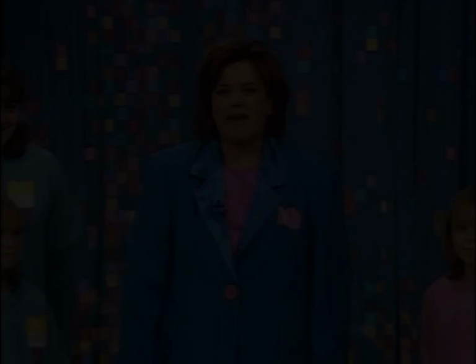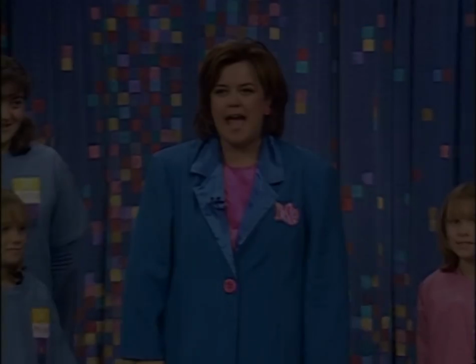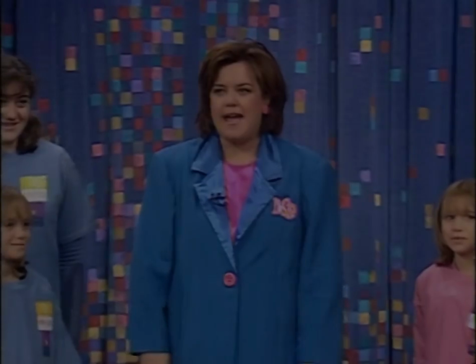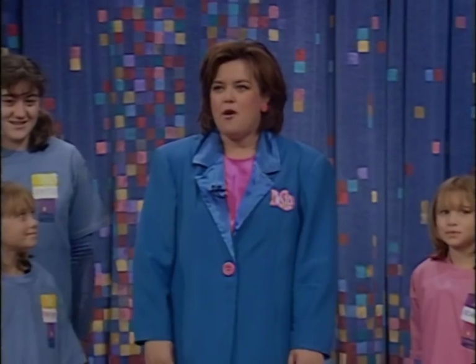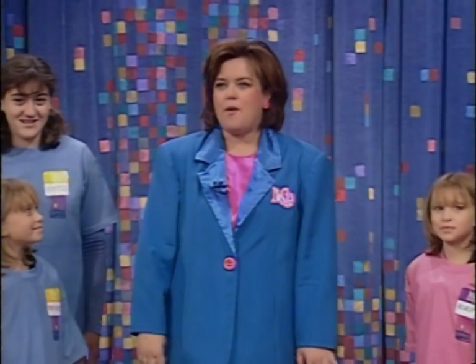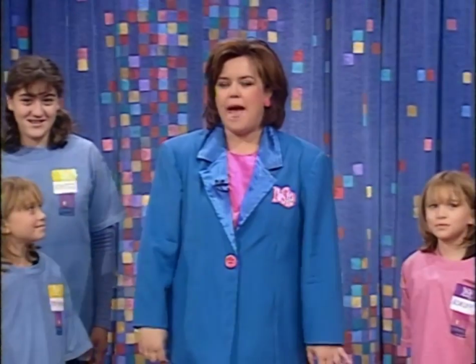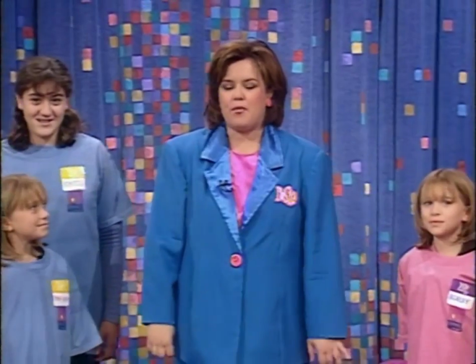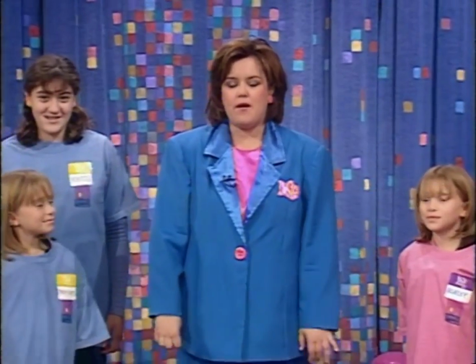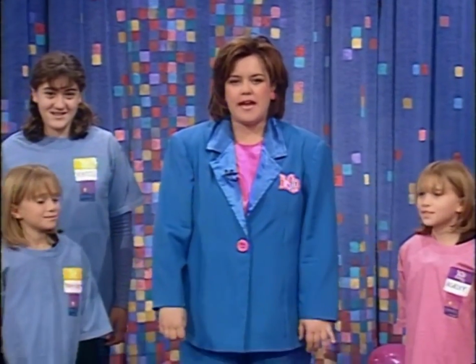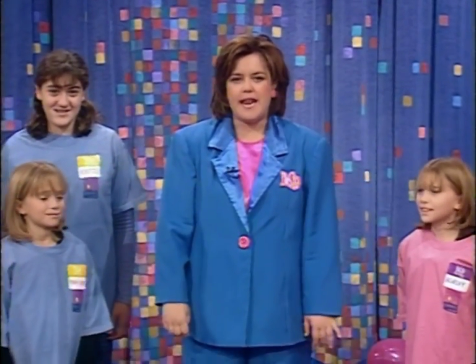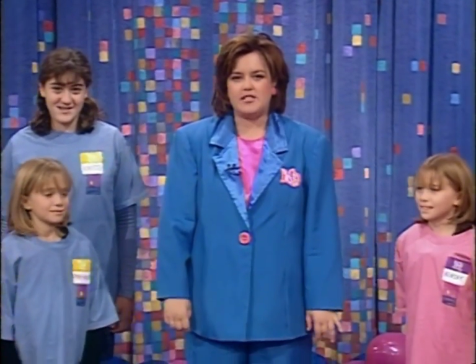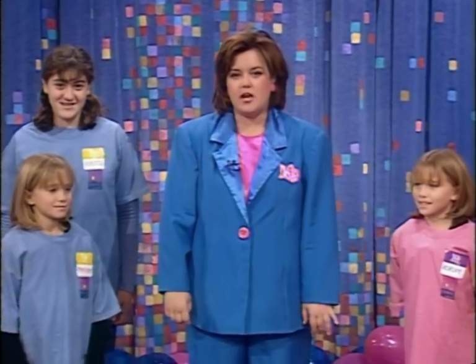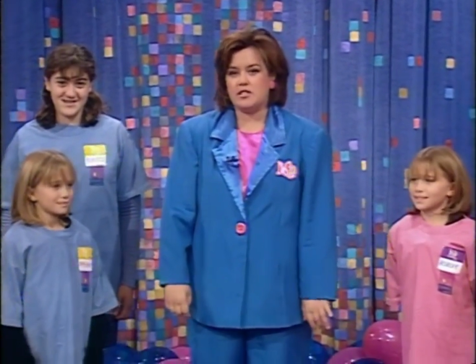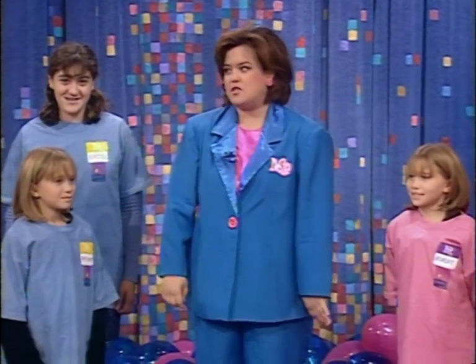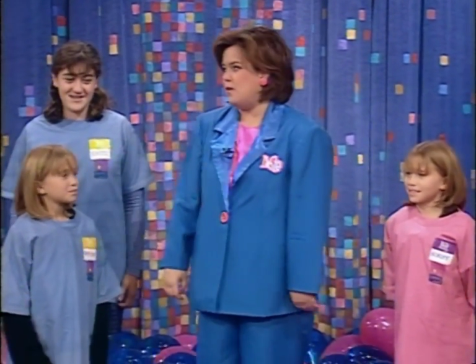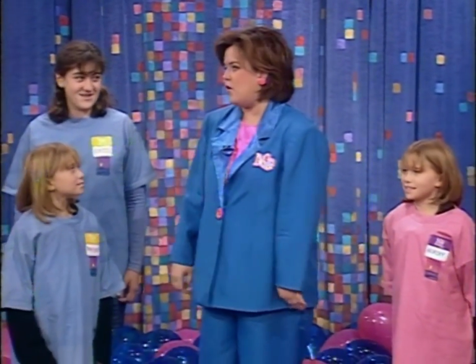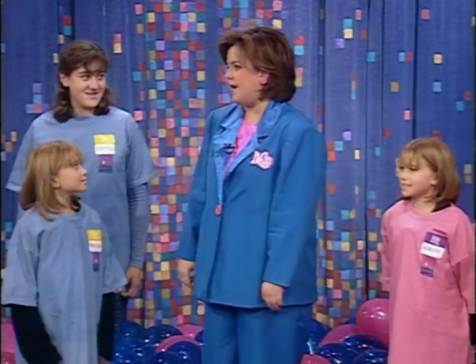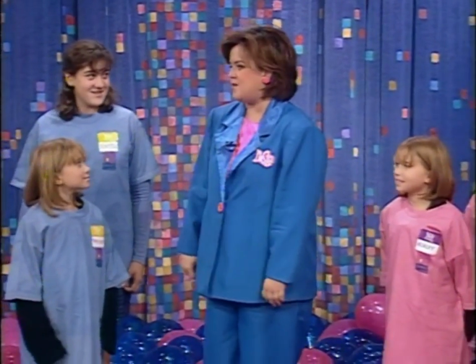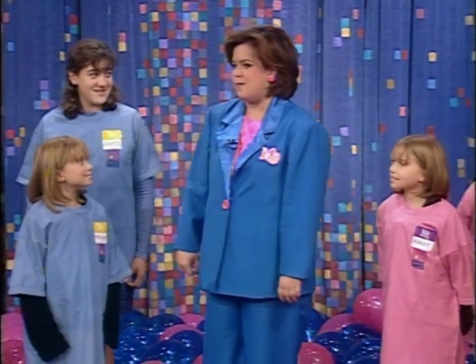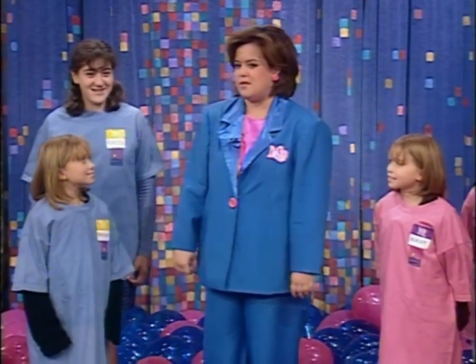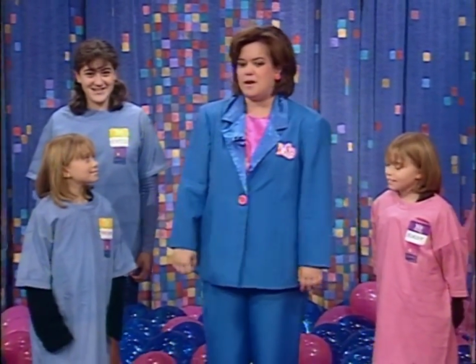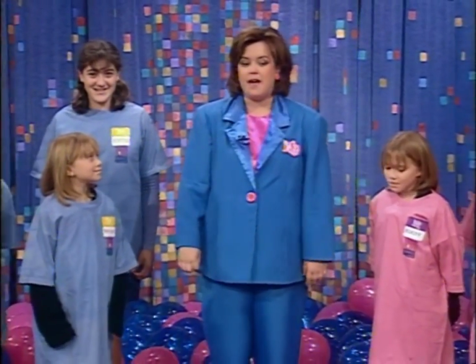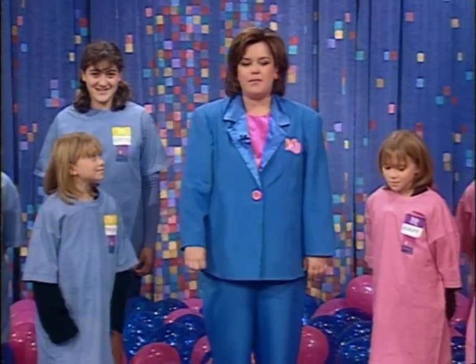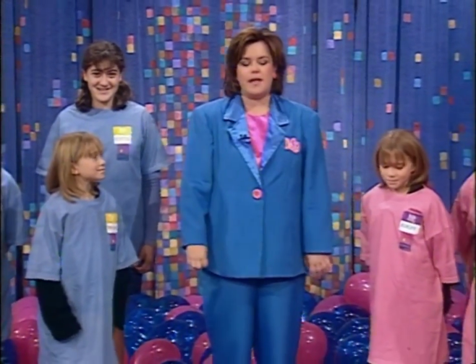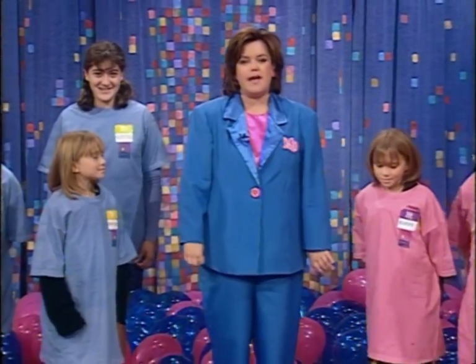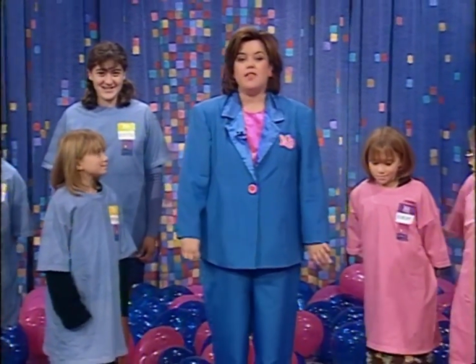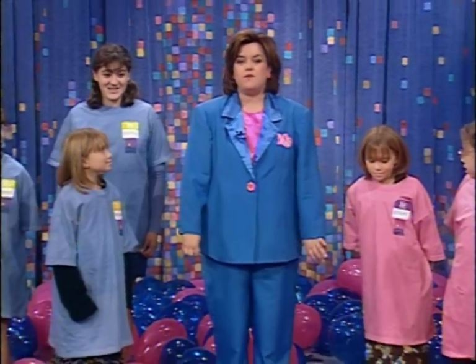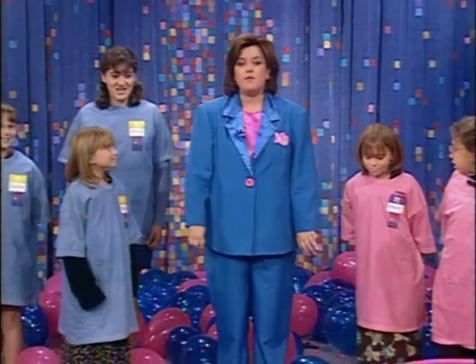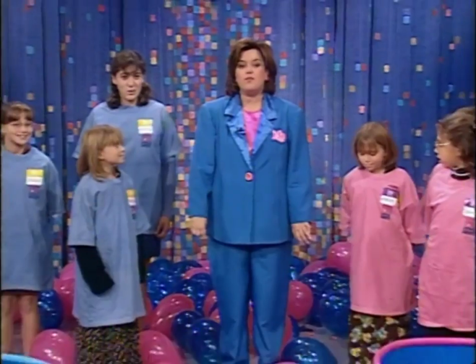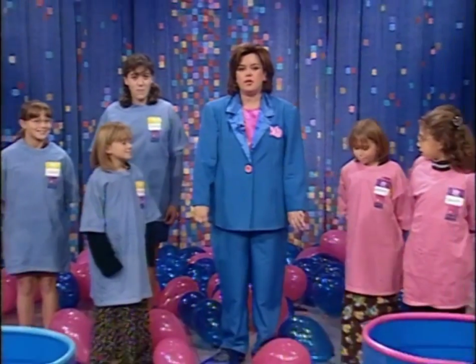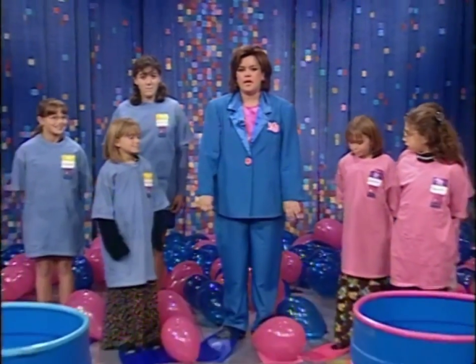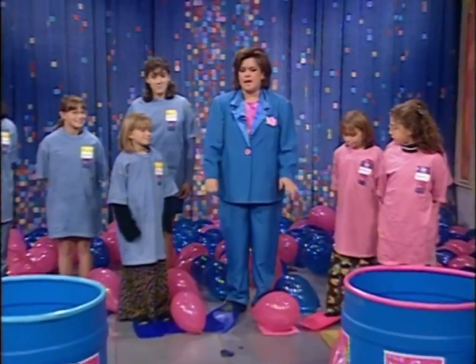Okay, we're back with Mary-Kate and Ashley Elson and some of our audience members, and we're now gonna play the flipper balloon game.